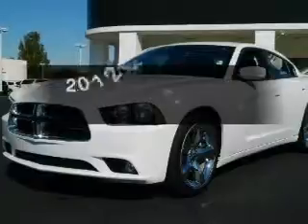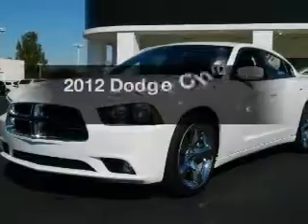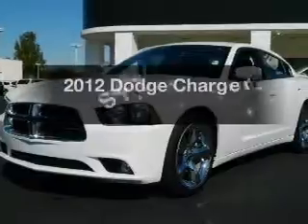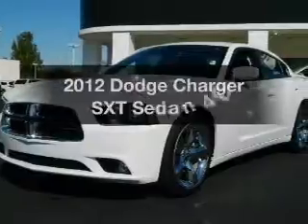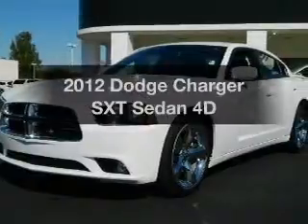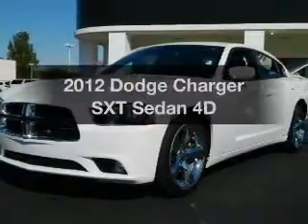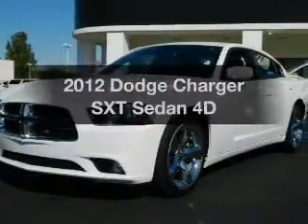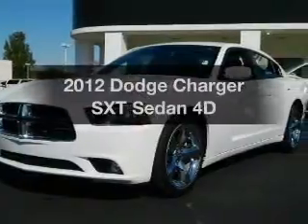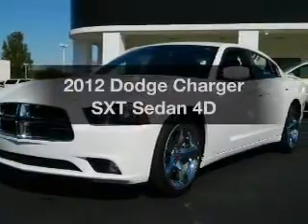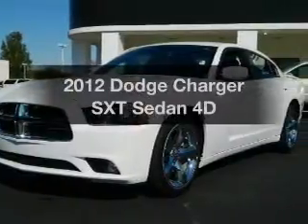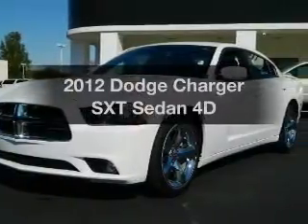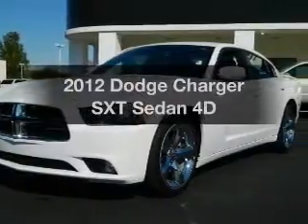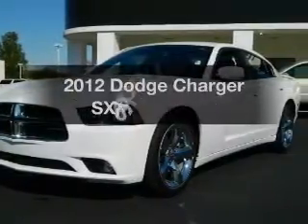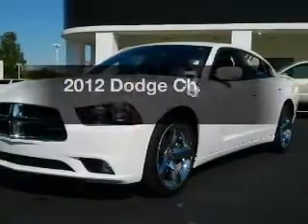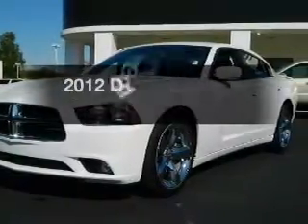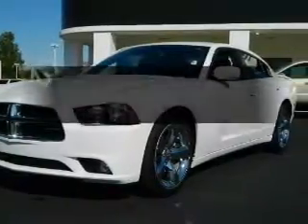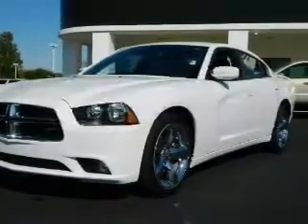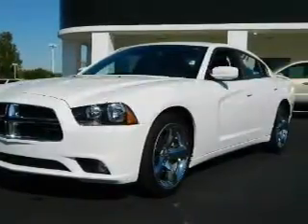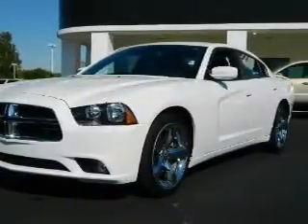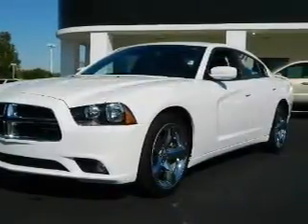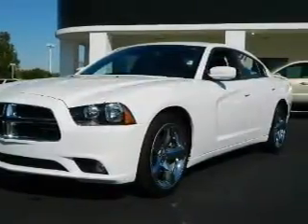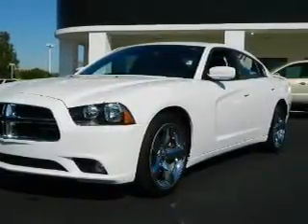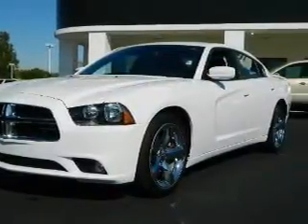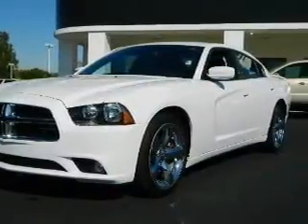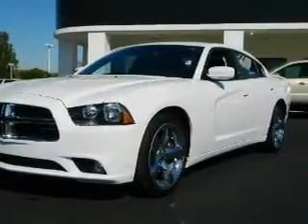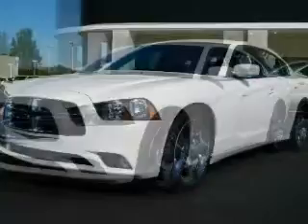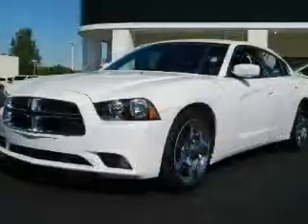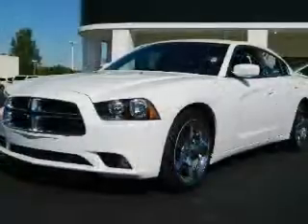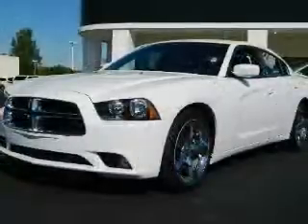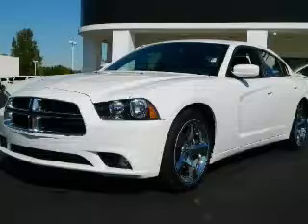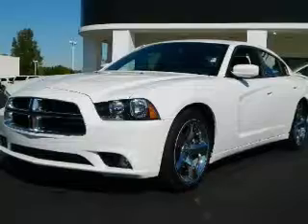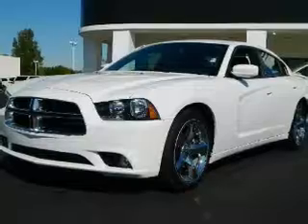Introducing the 2012 Dodge Charger. If you're looking for a first-rate auto, this one could be yours today.